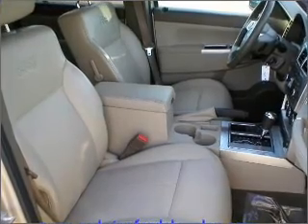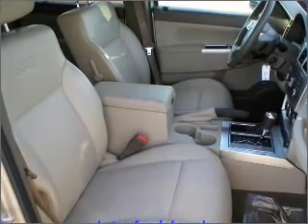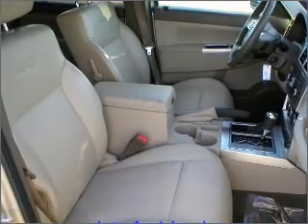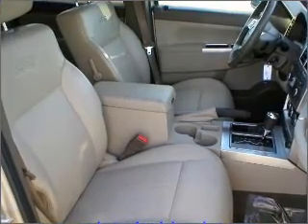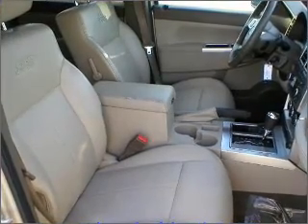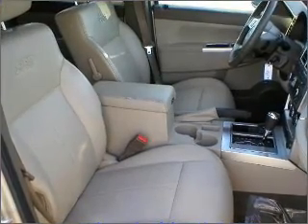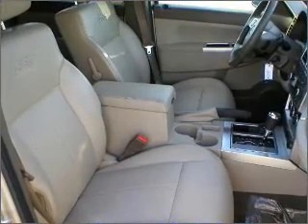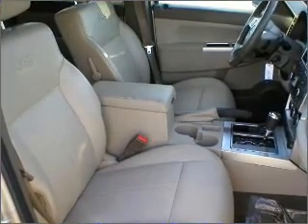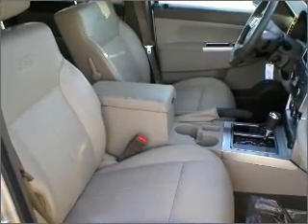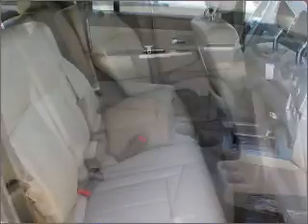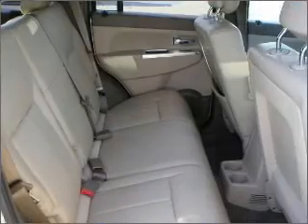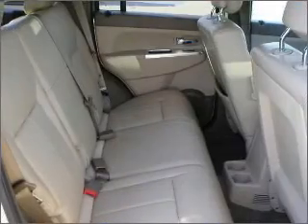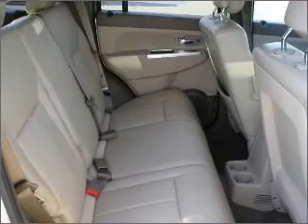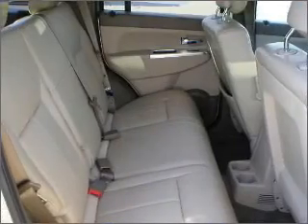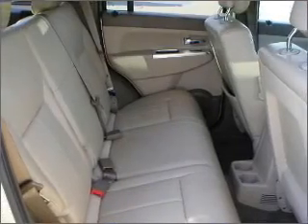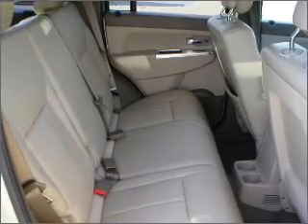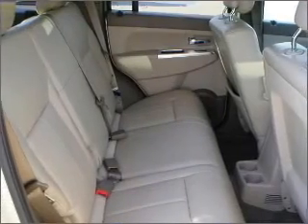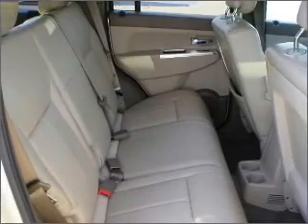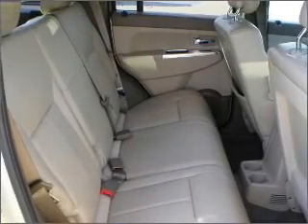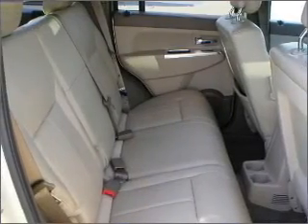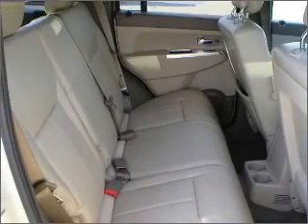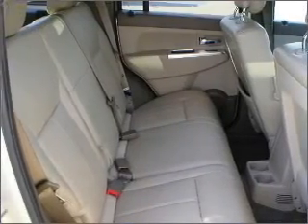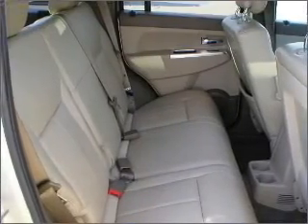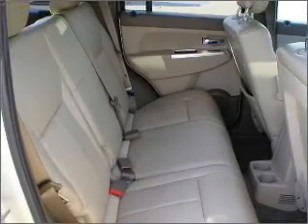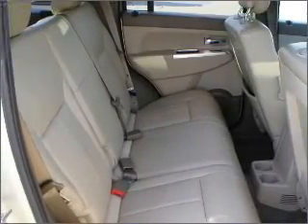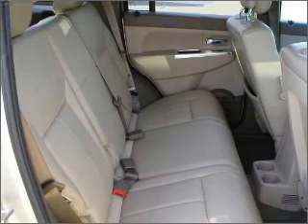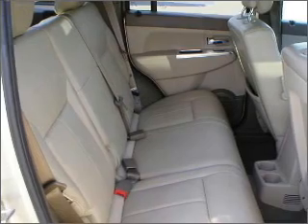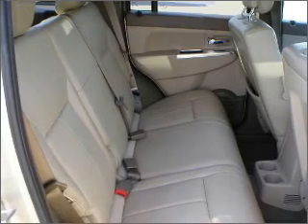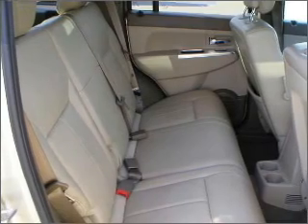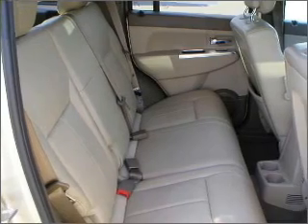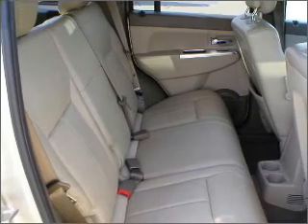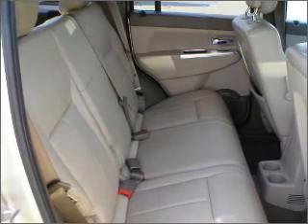Feel the breeze with a sunroof. Fumble your keys no more with the convenience of keyless entry.